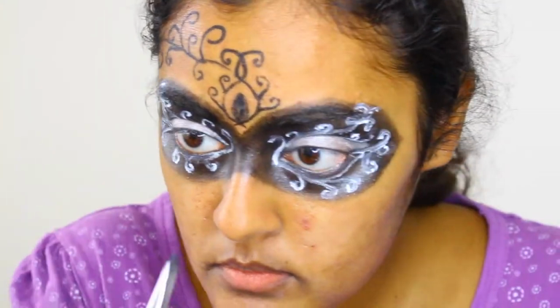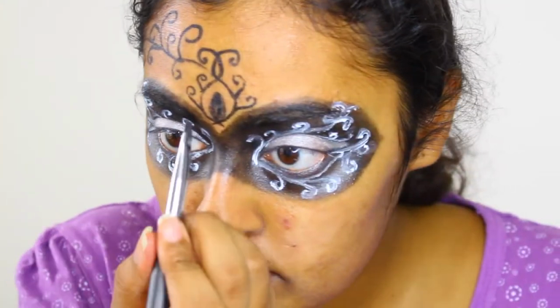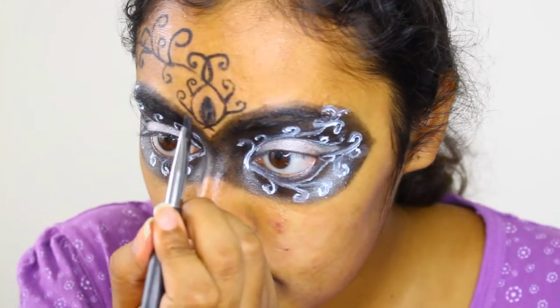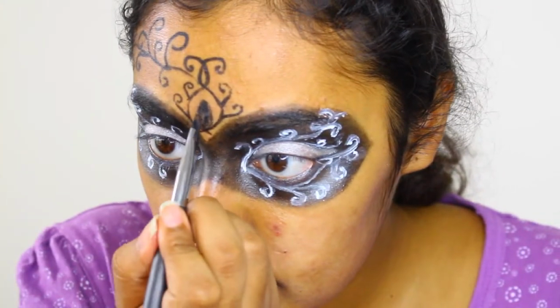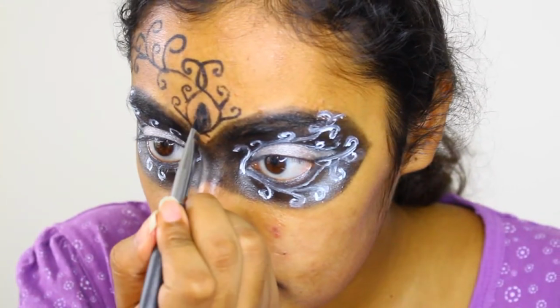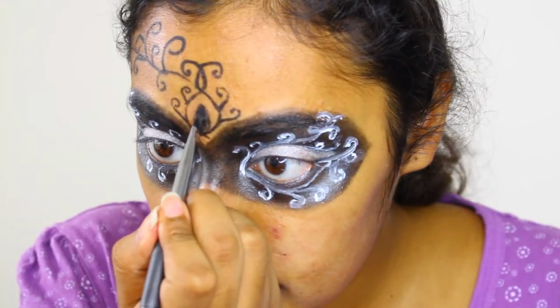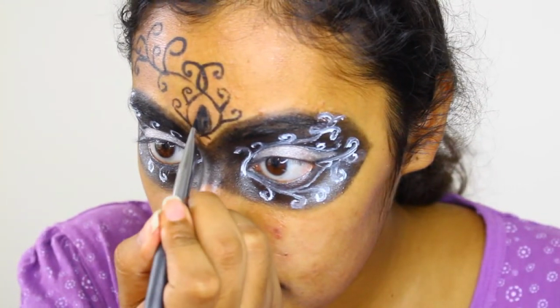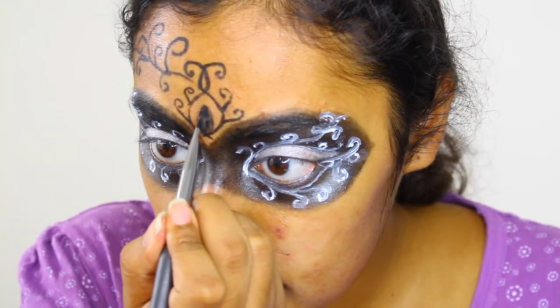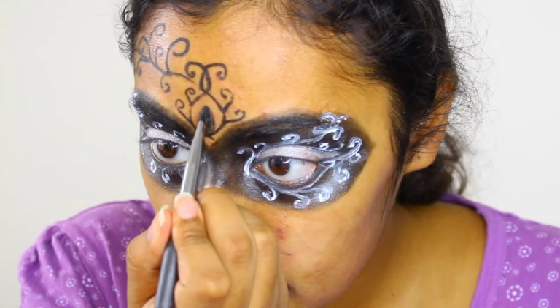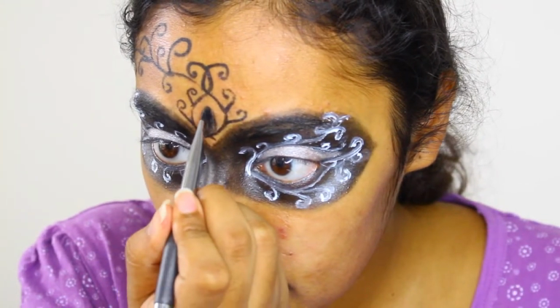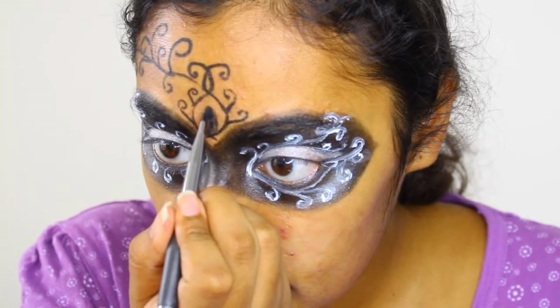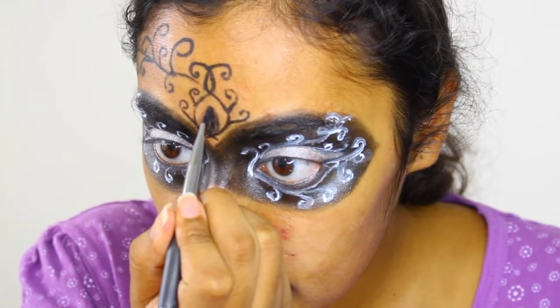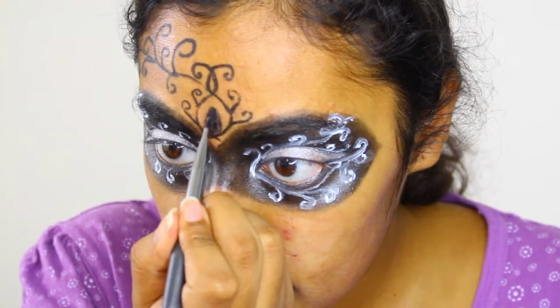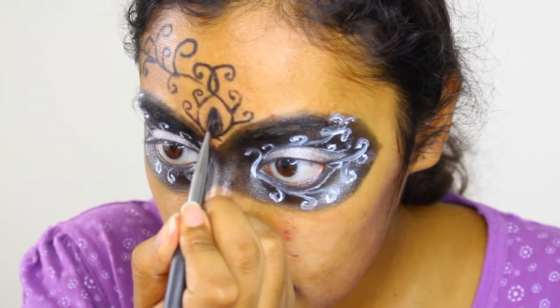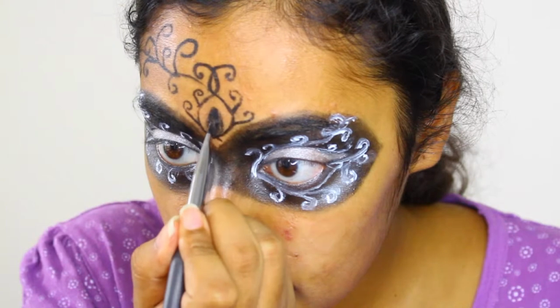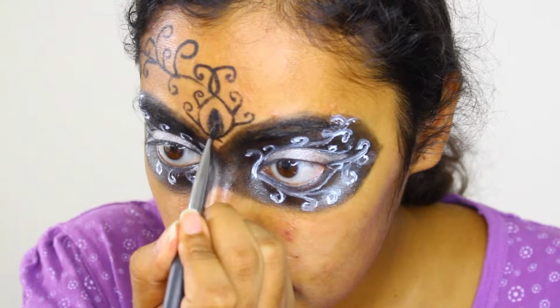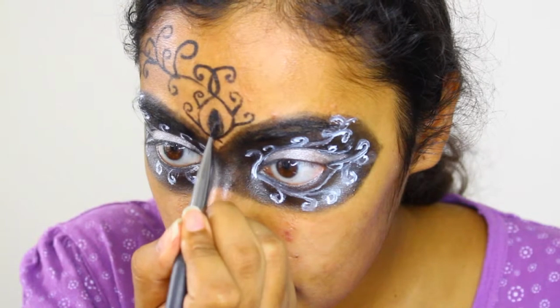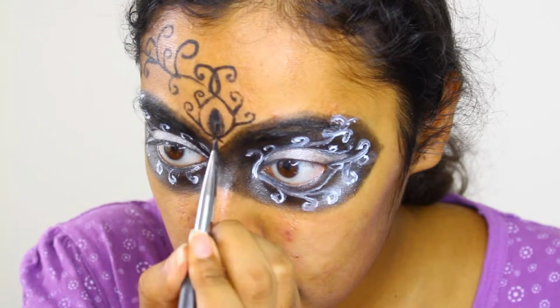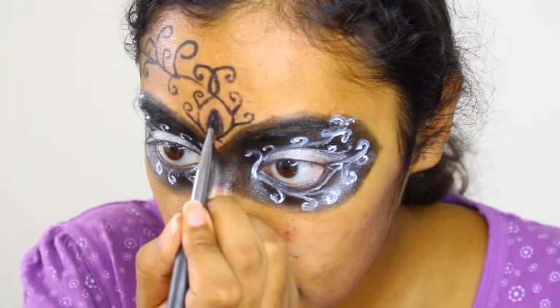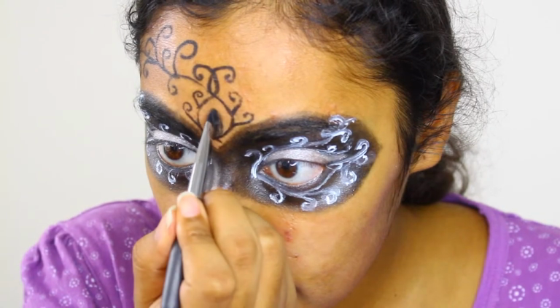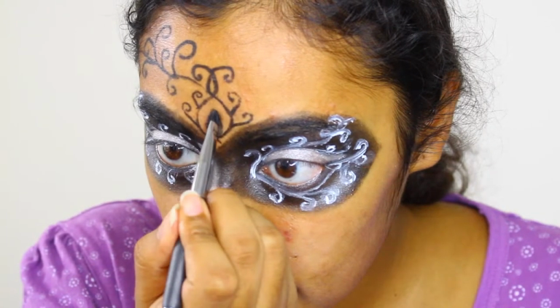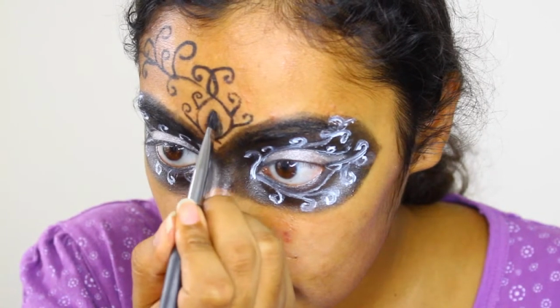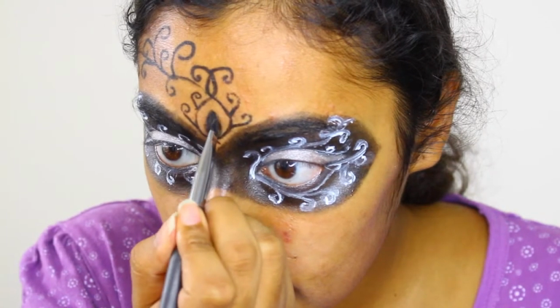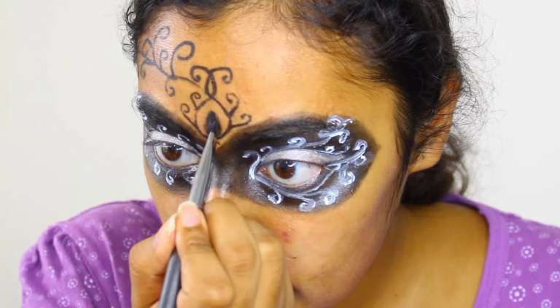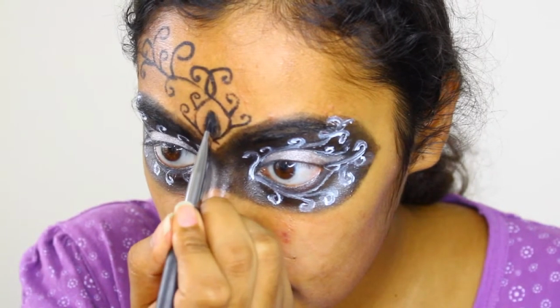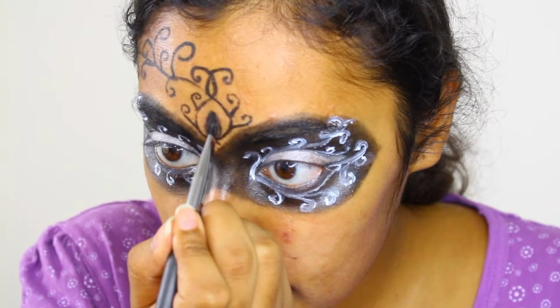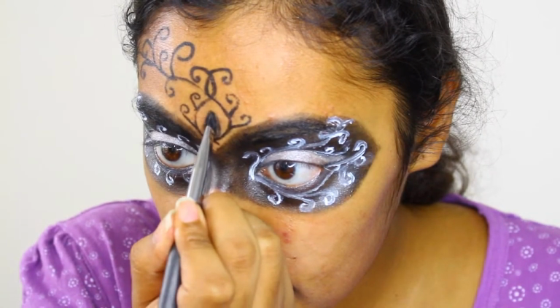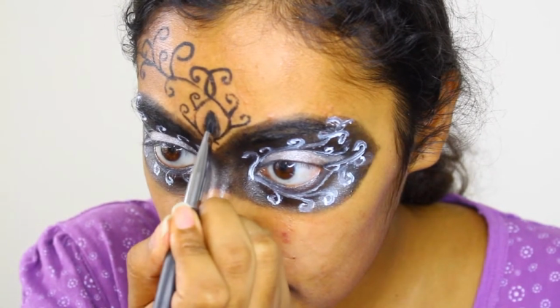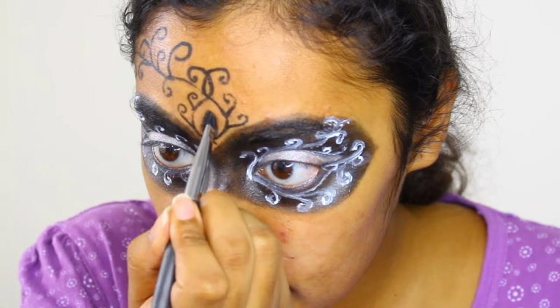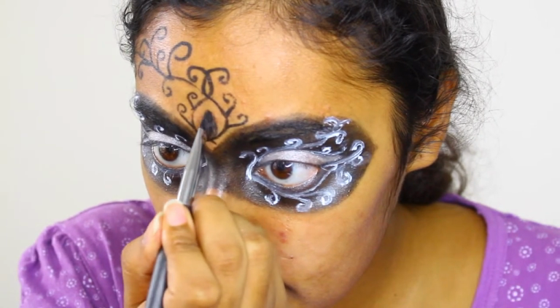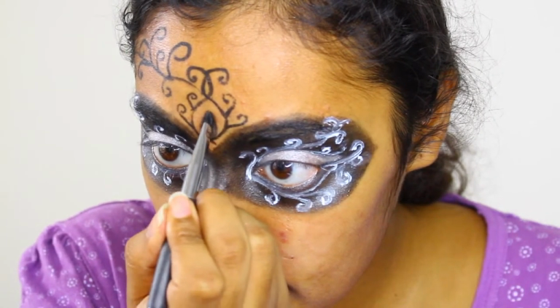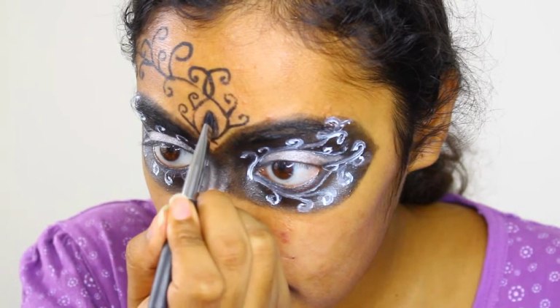Now, using an angled eyeliner brush, I'm going to set the liner again with a matte black shadow.